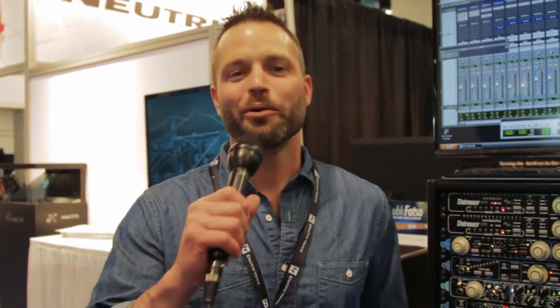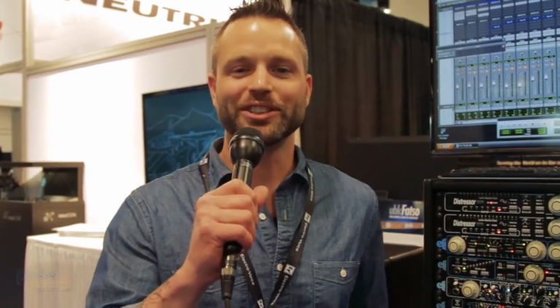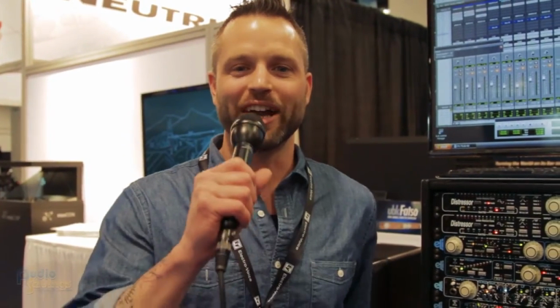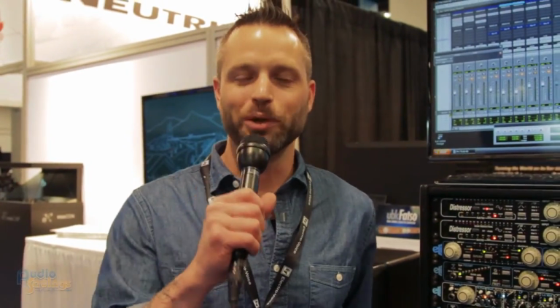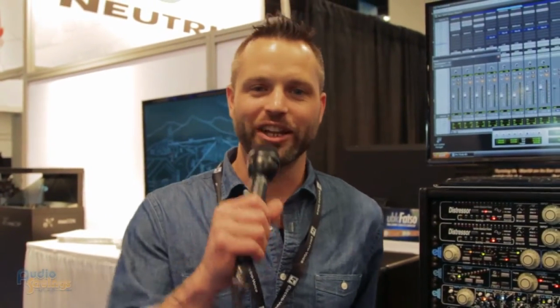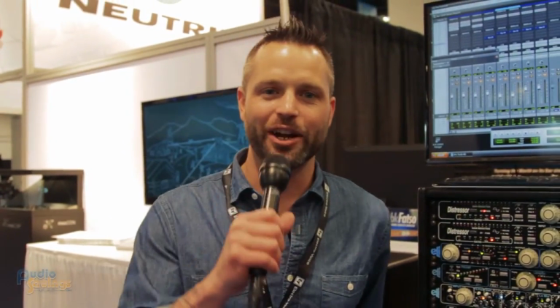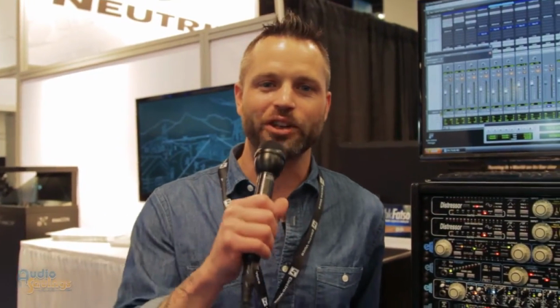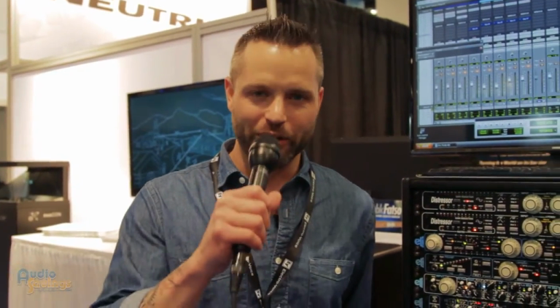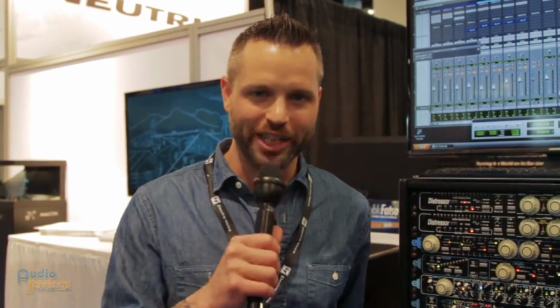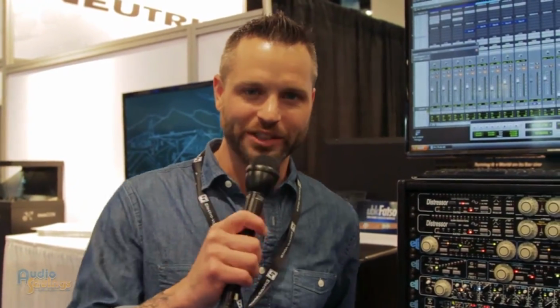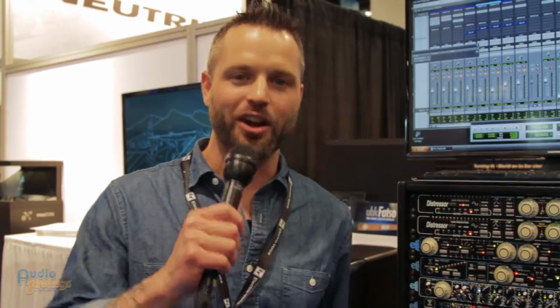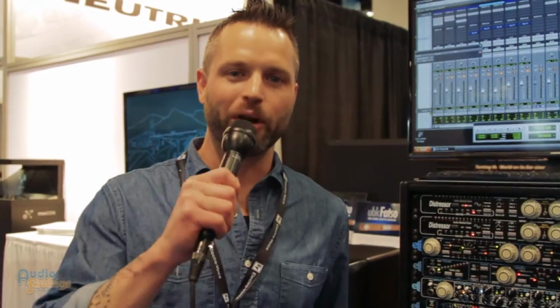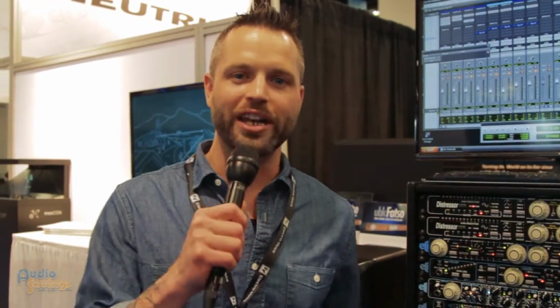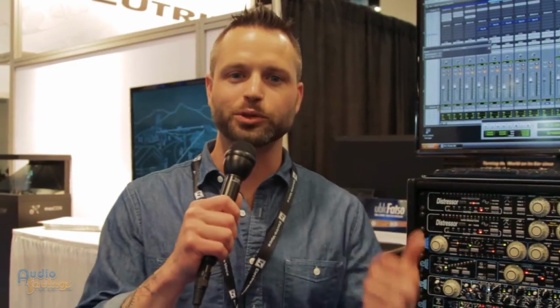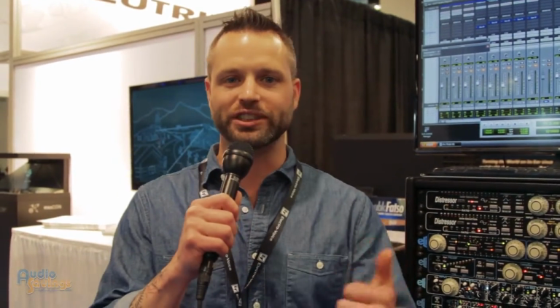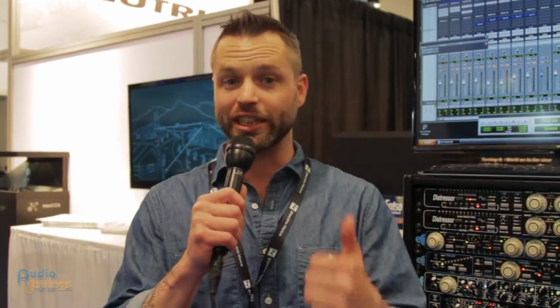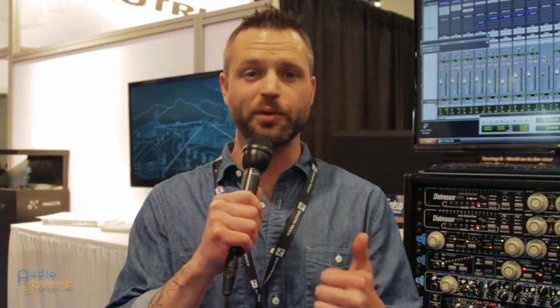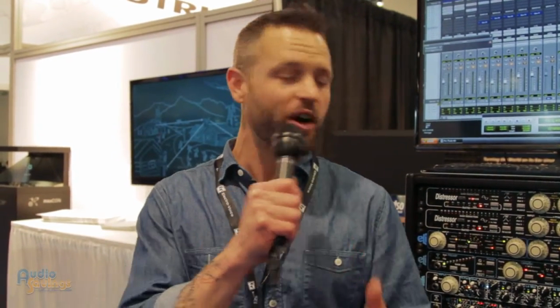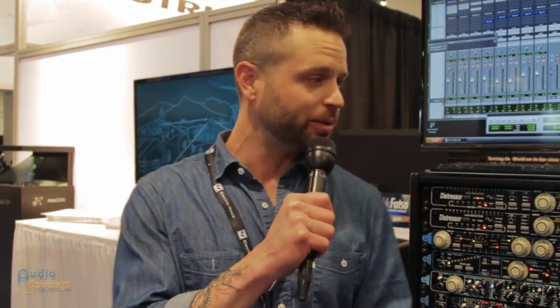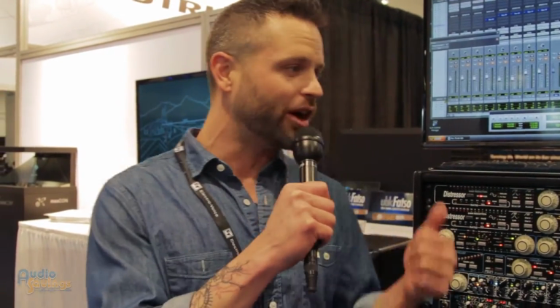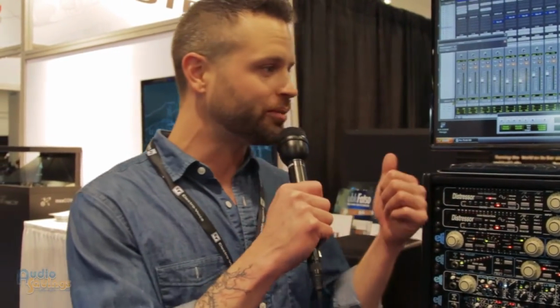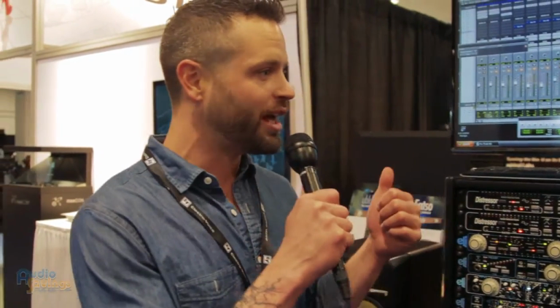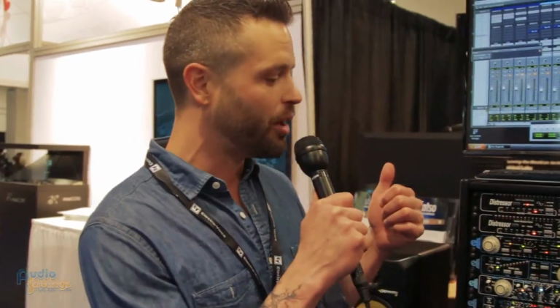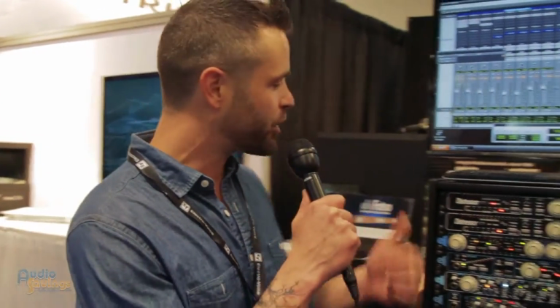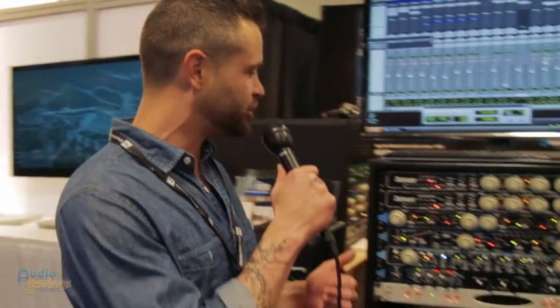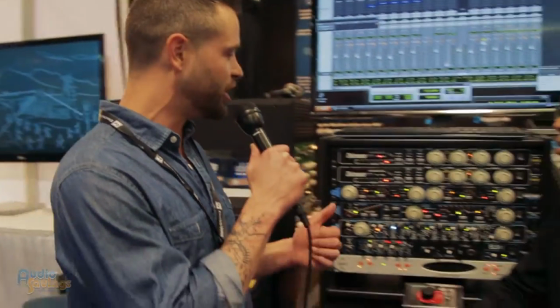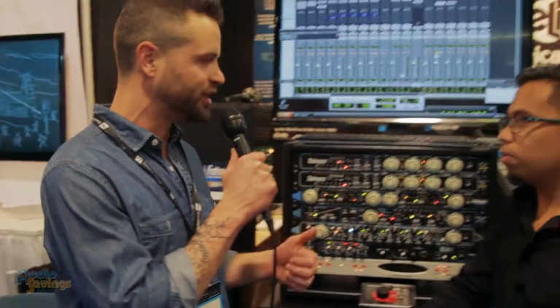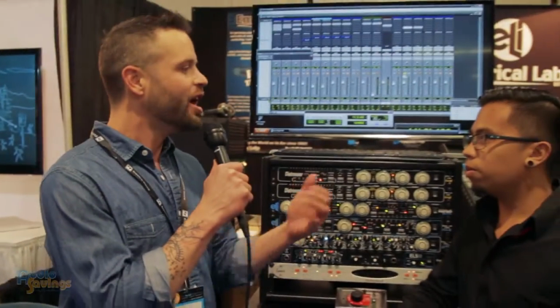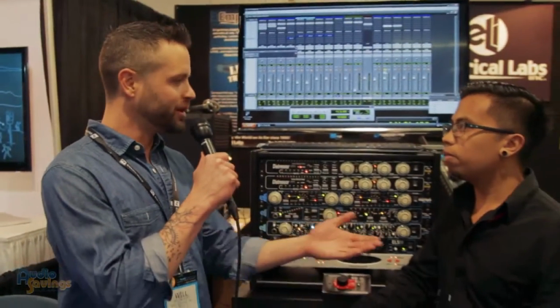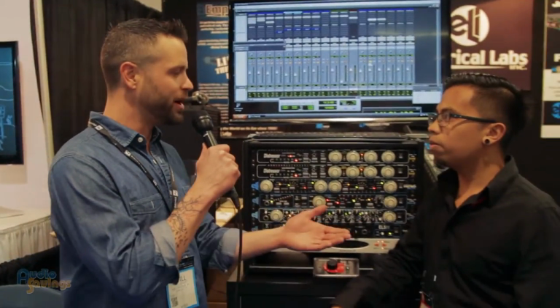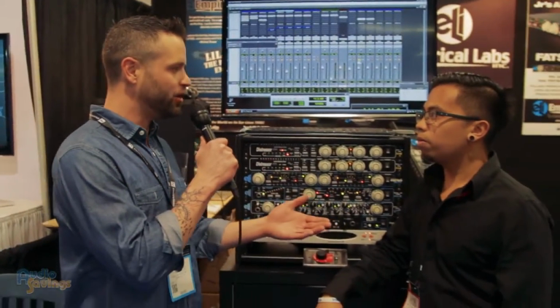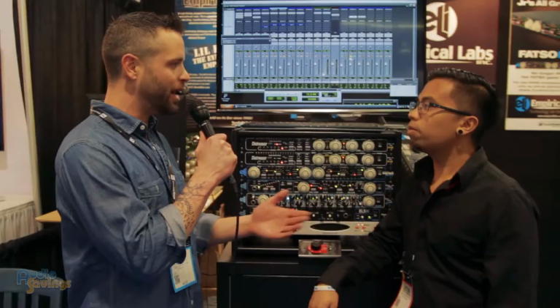What's up guys? Will Scully here with Audiosavings.com. We're here at NAMM 2016 — it's been awesome. I ran across Justin with Imperial Labs, a really great booth.